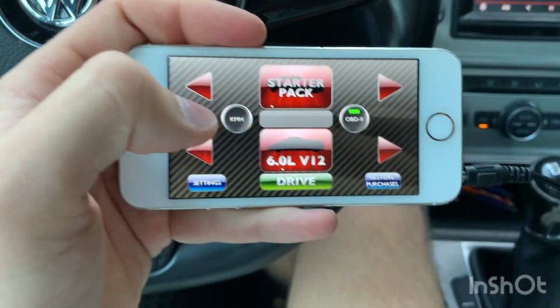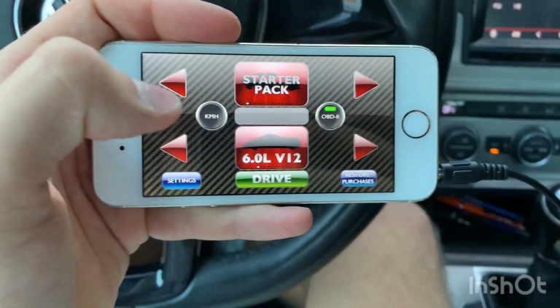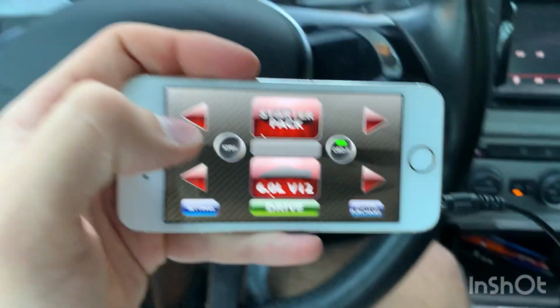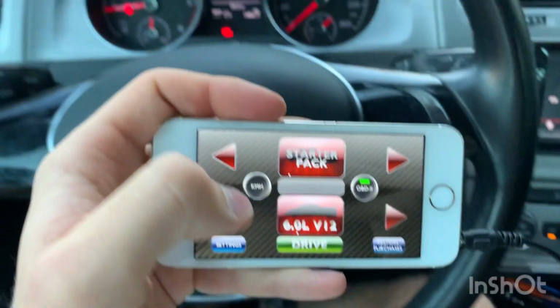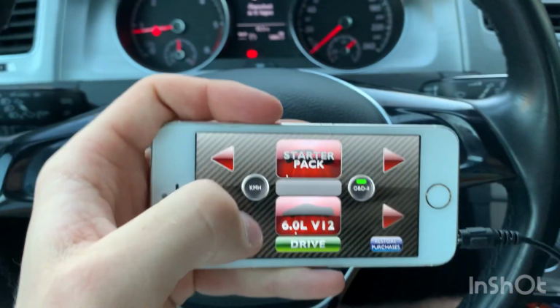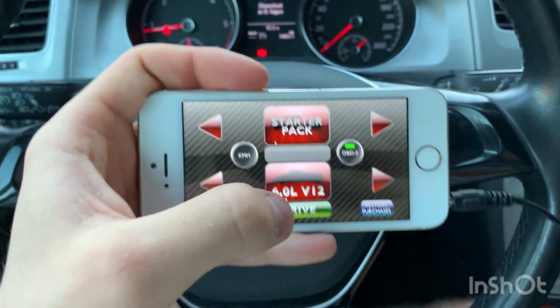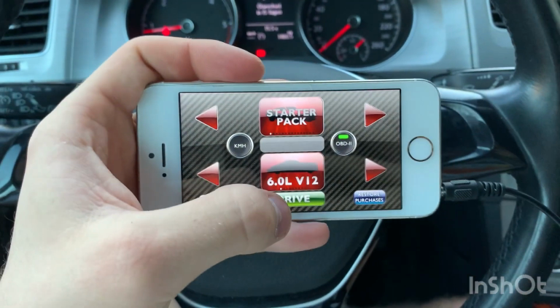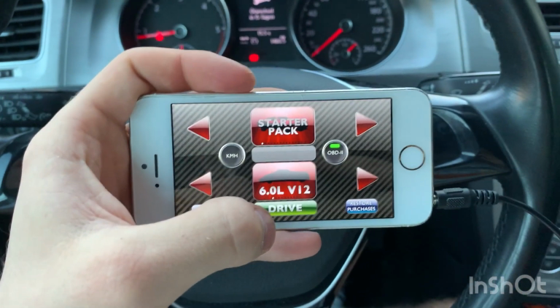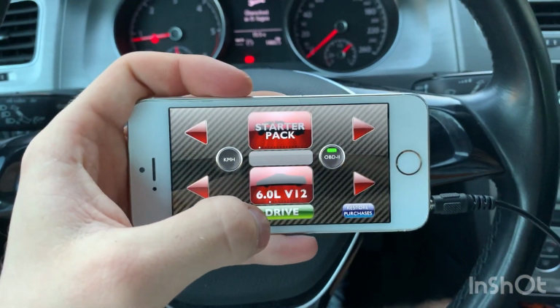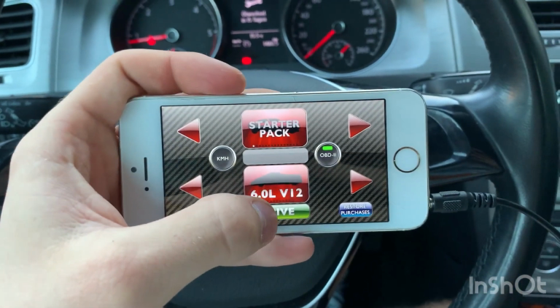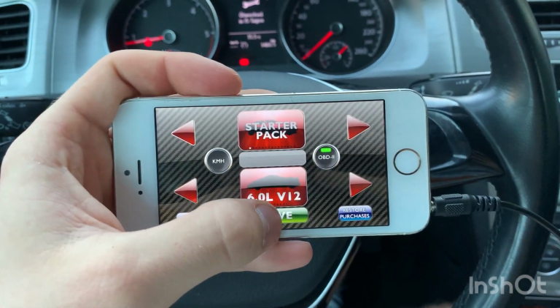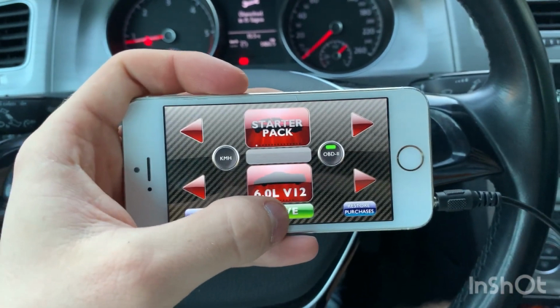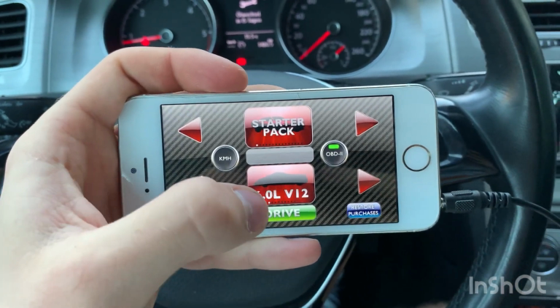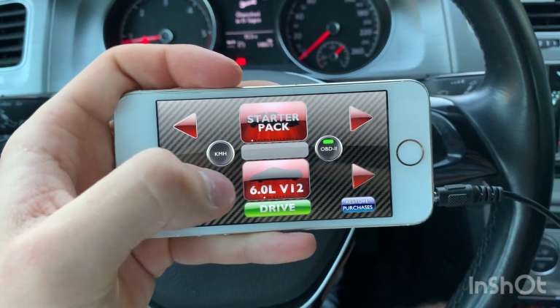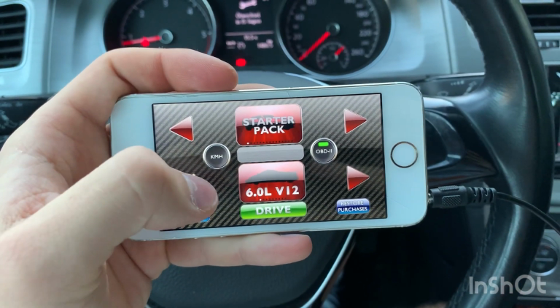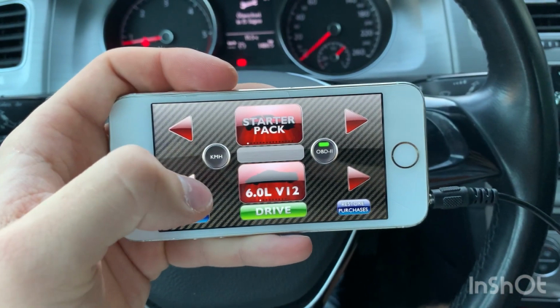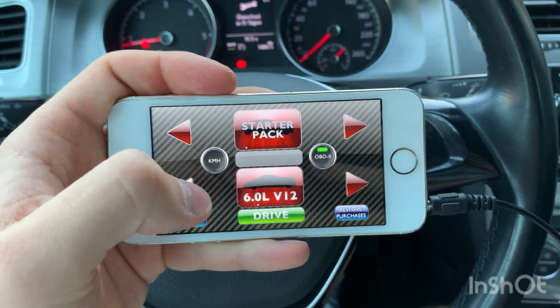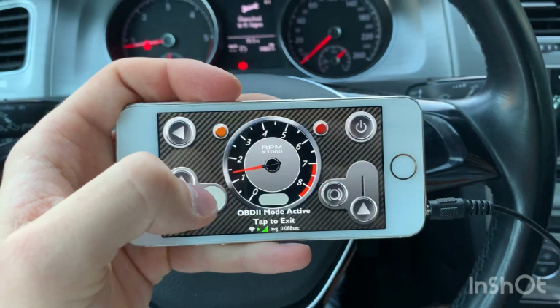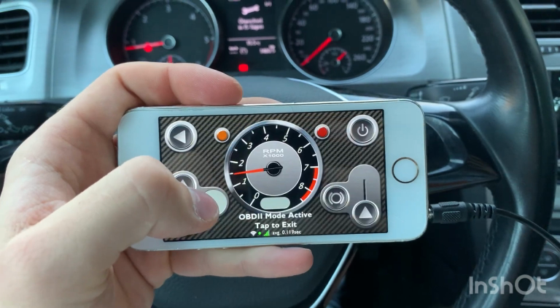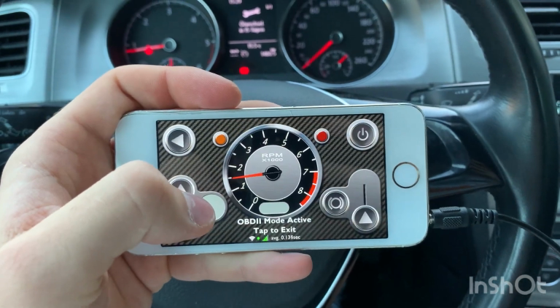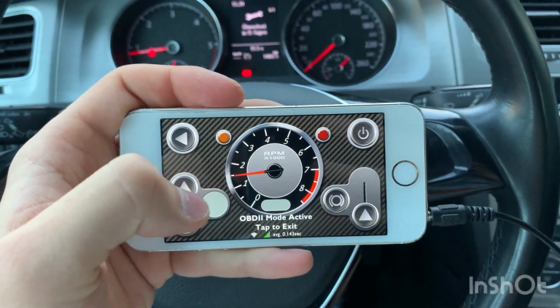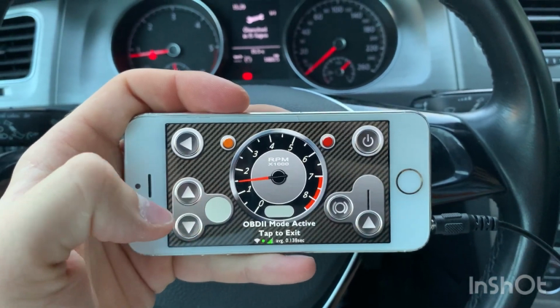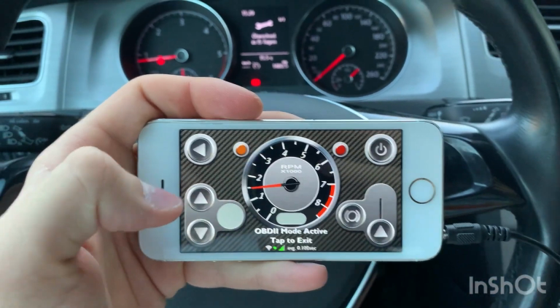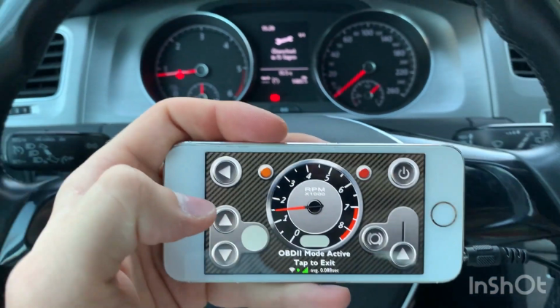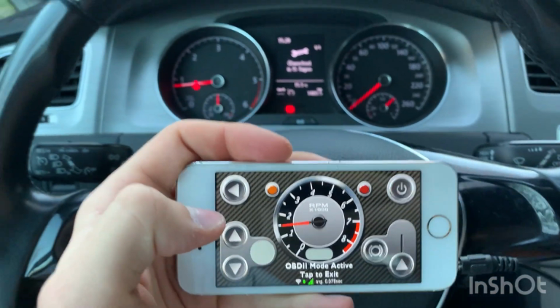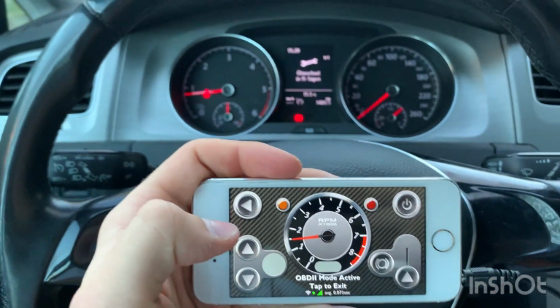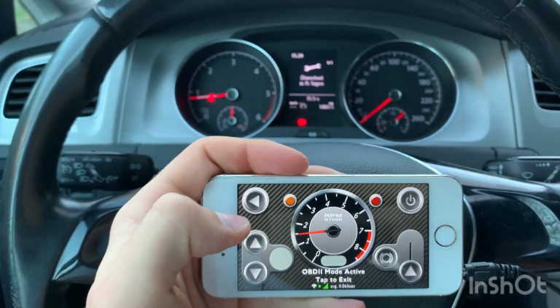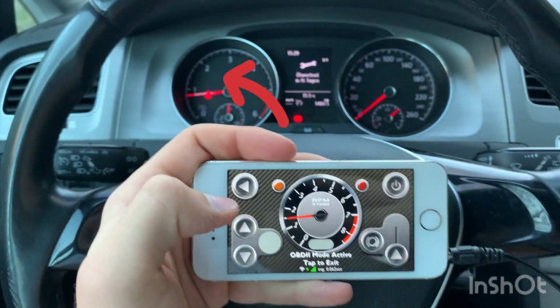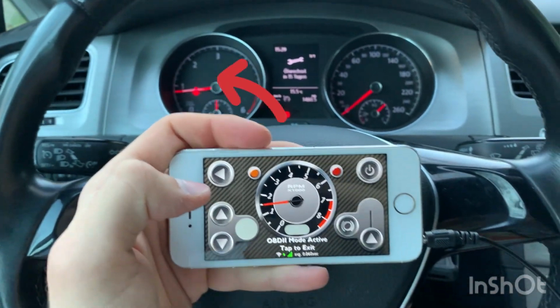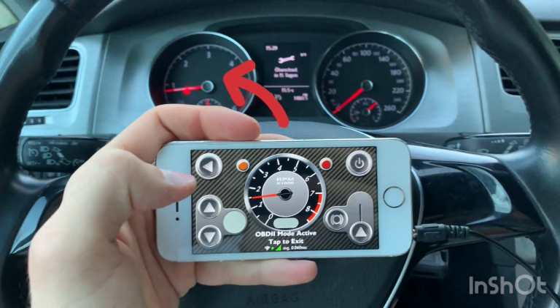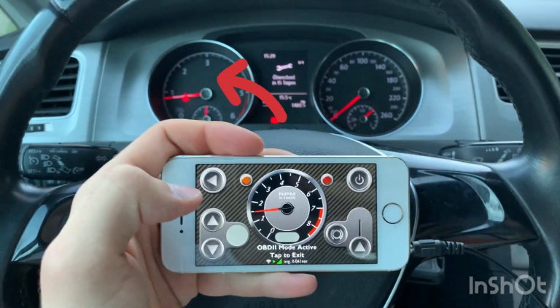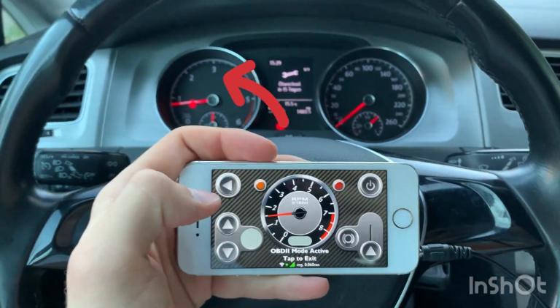Now push drive and it's synchronized with your car.